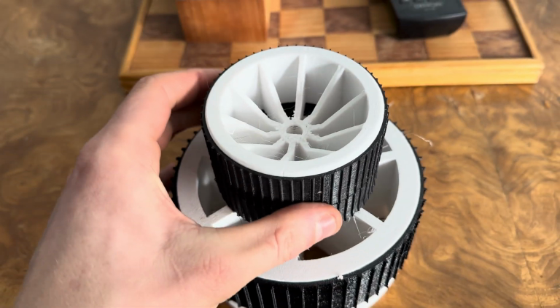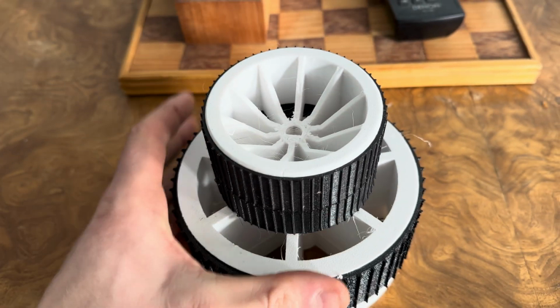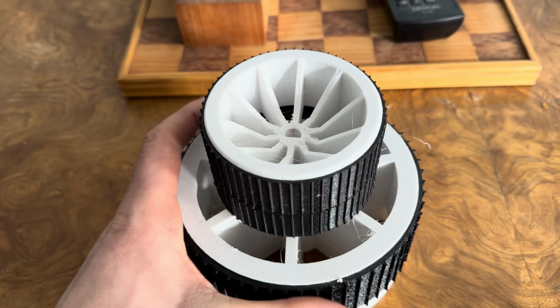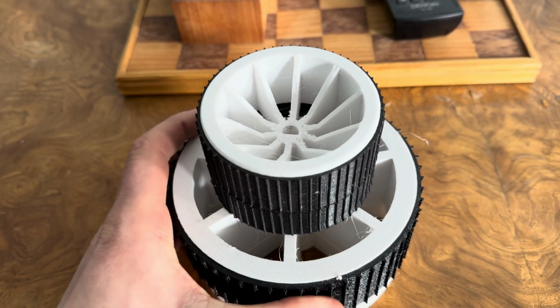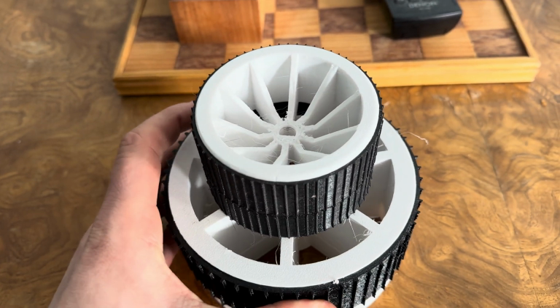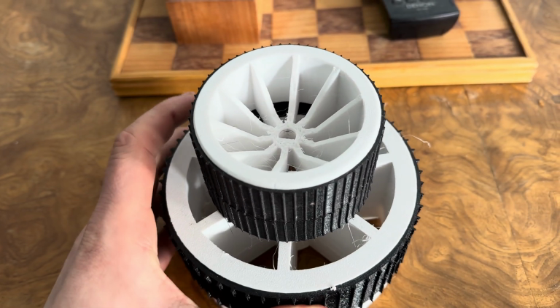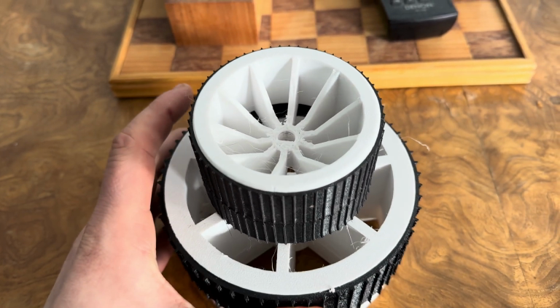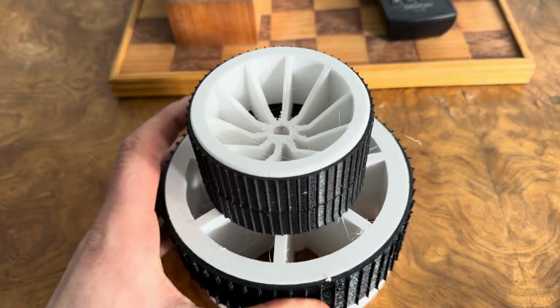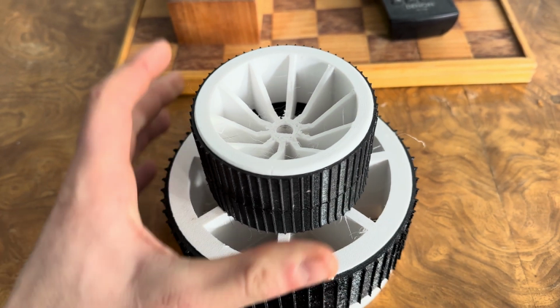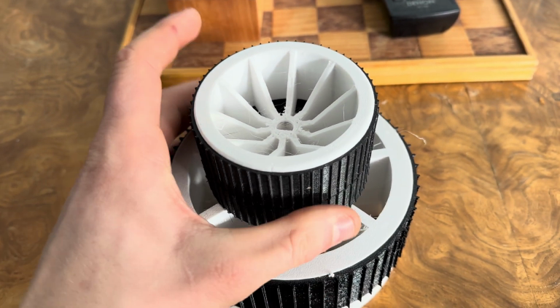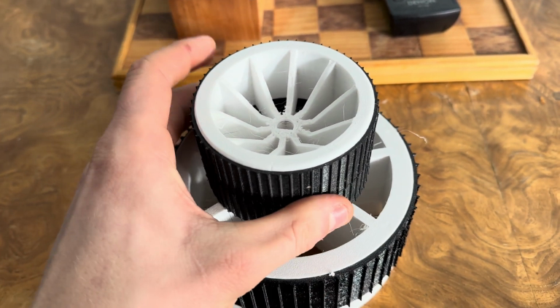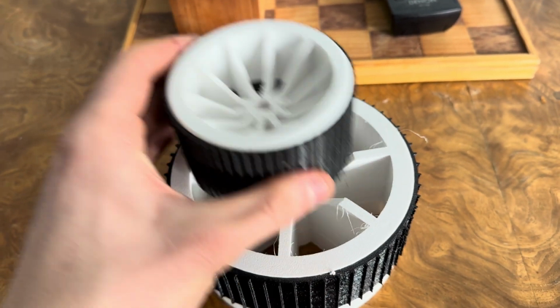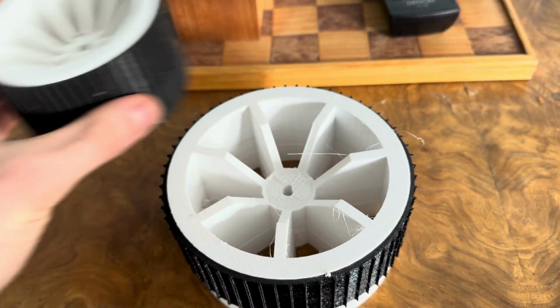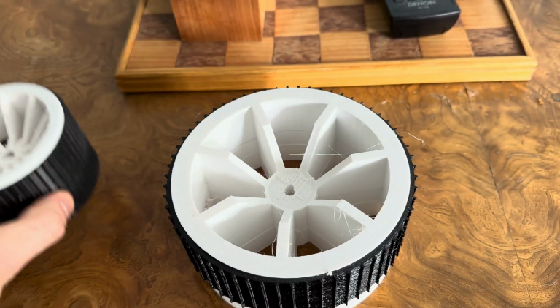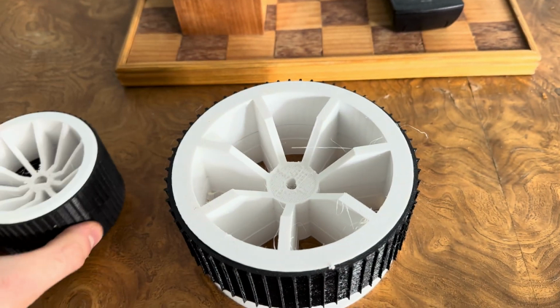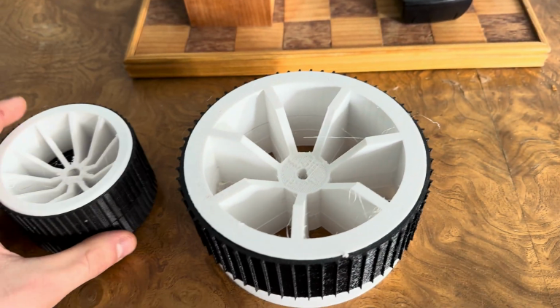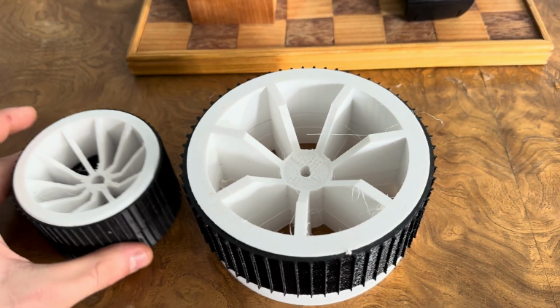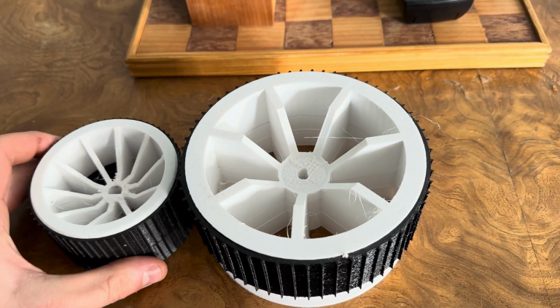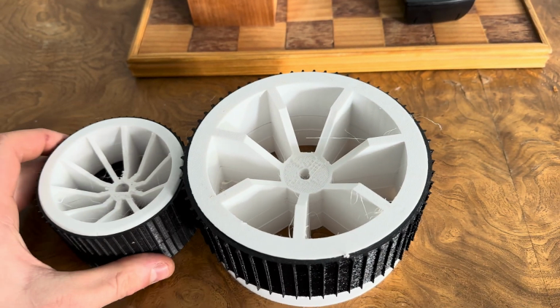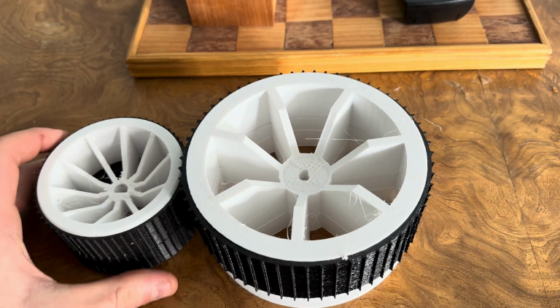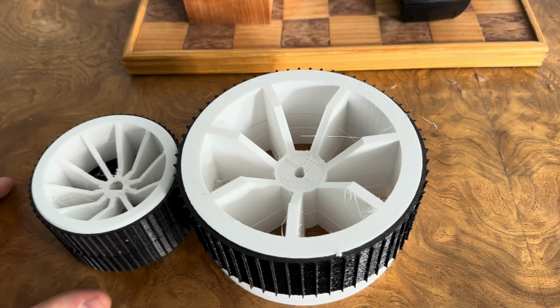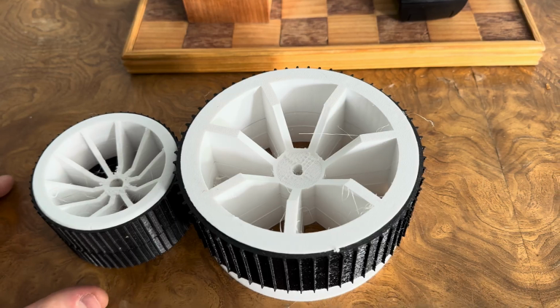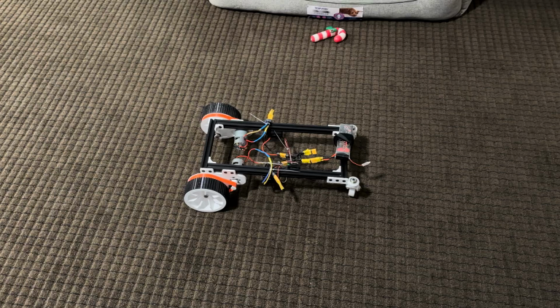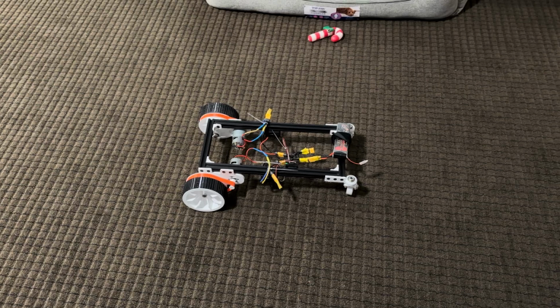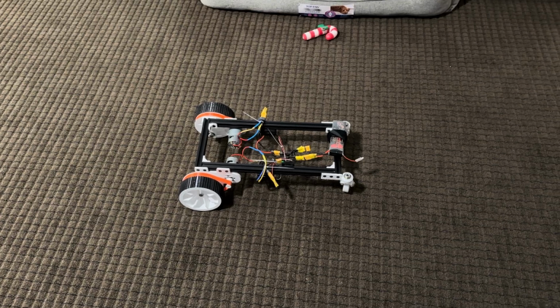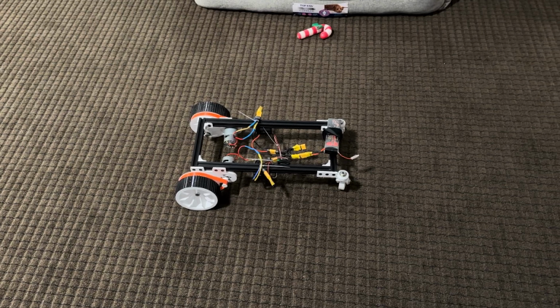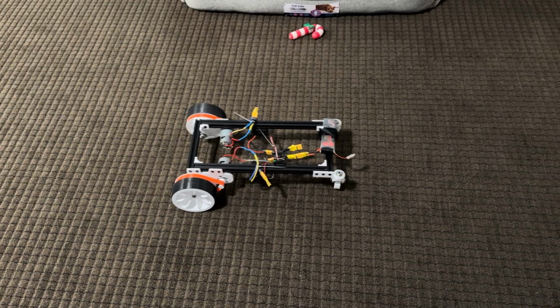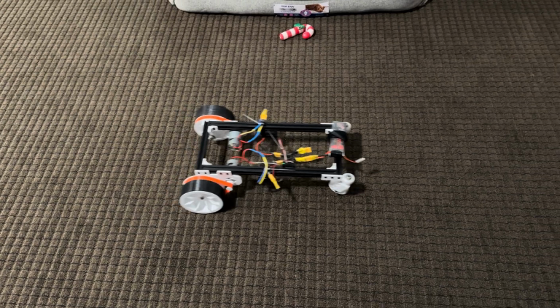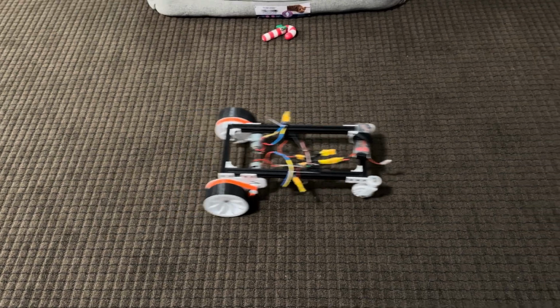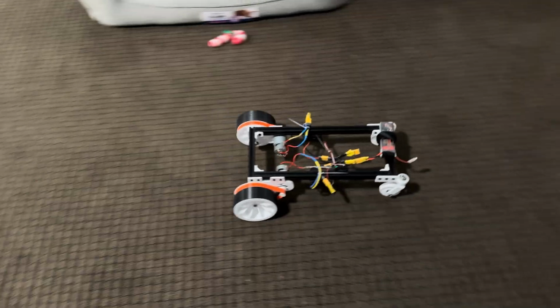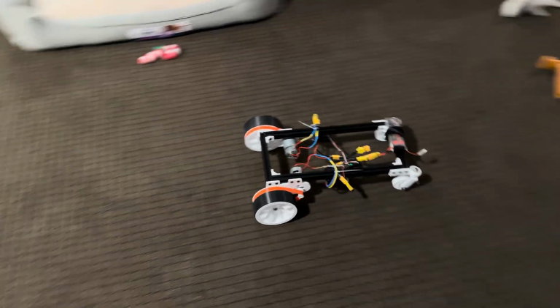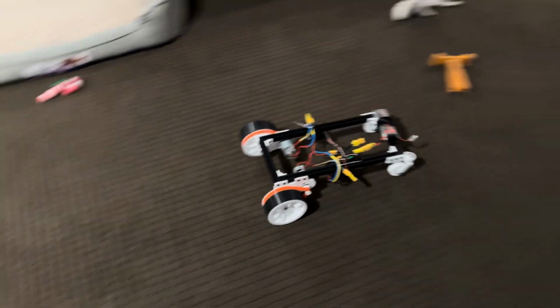But eventually I got back to it, and I ended up making the wheels a lot larger so that I could accommodate bigger pulleys.